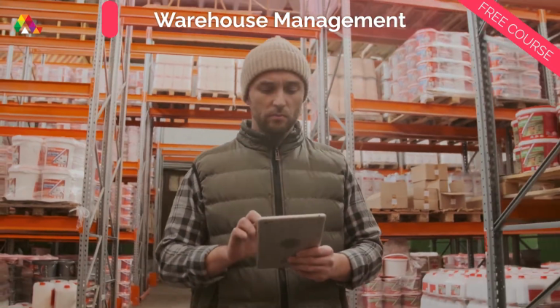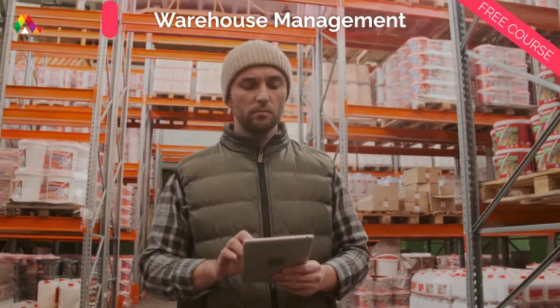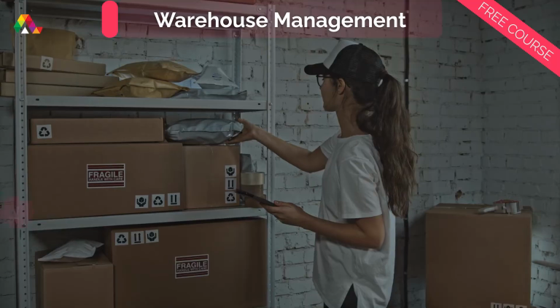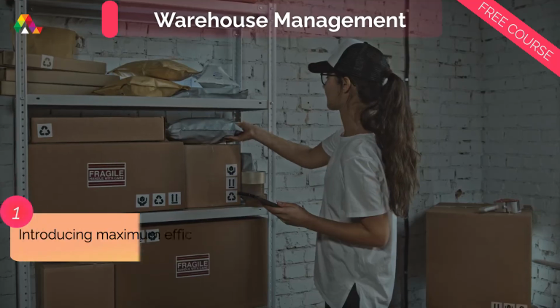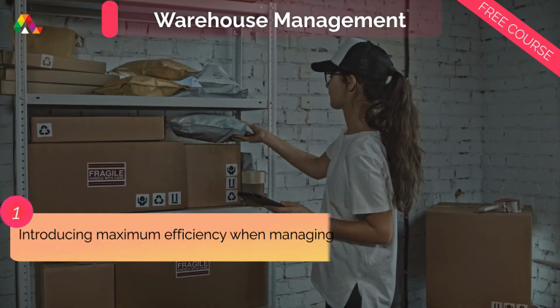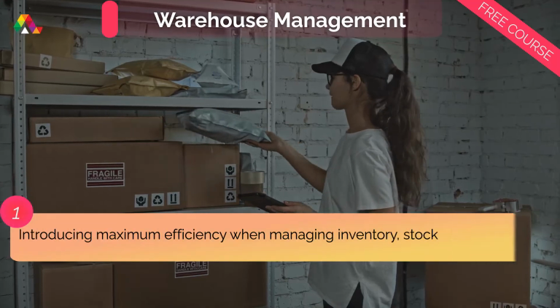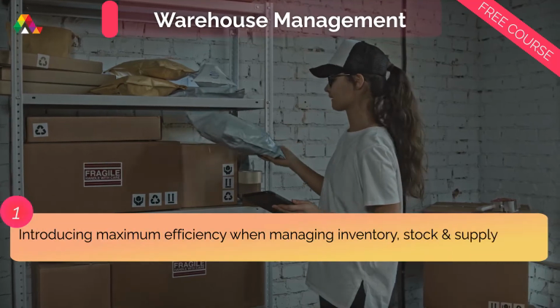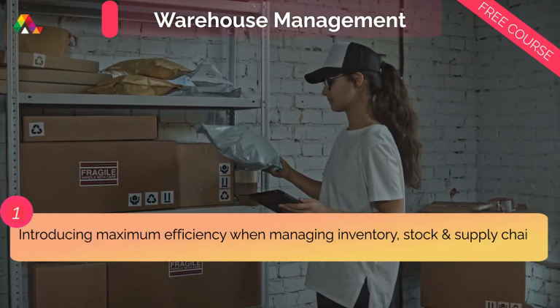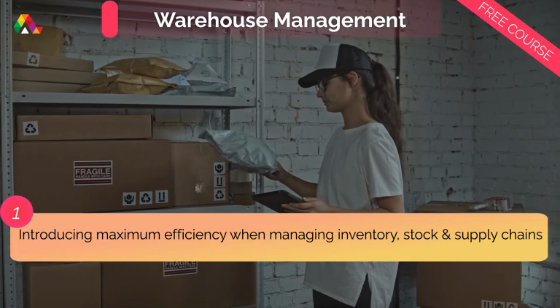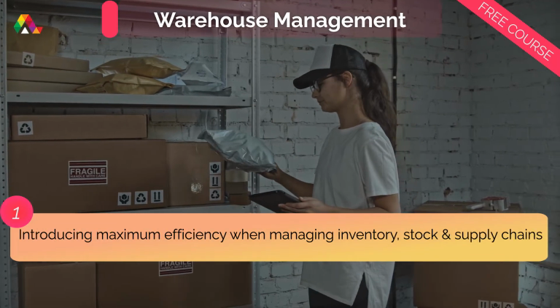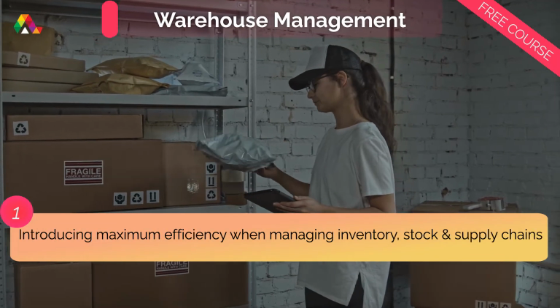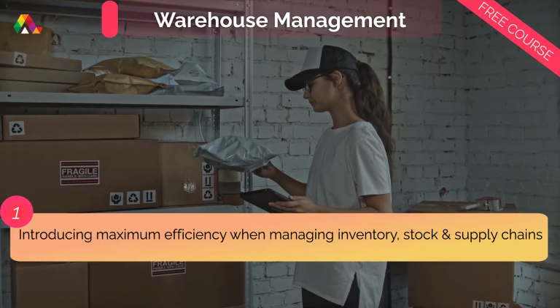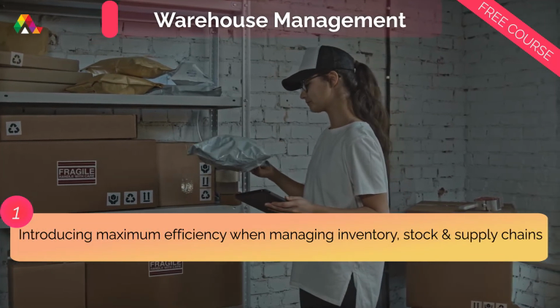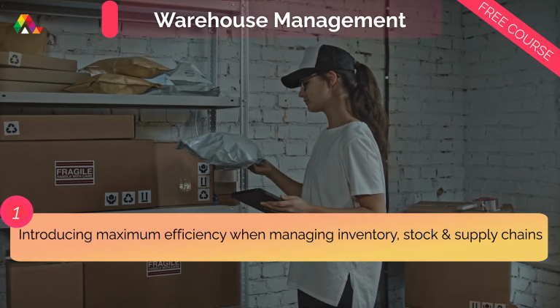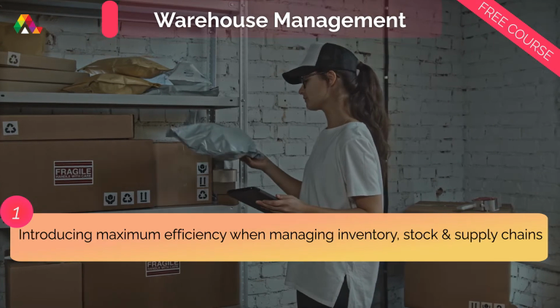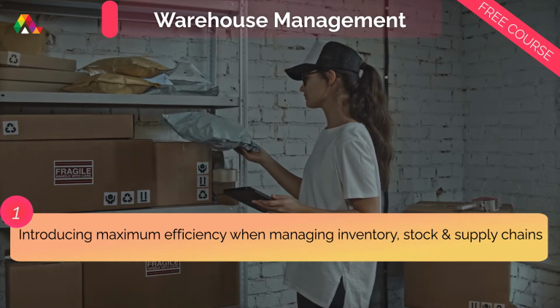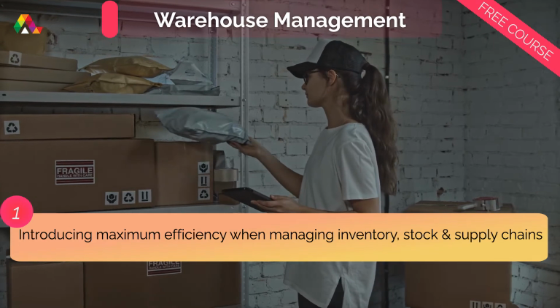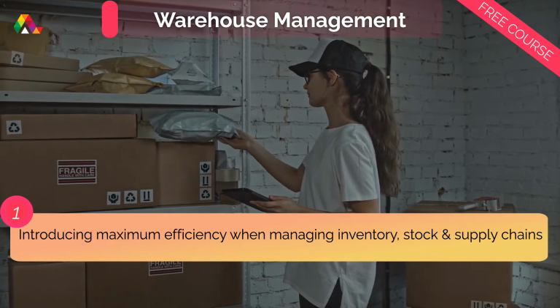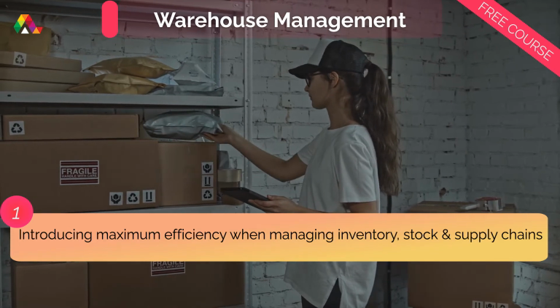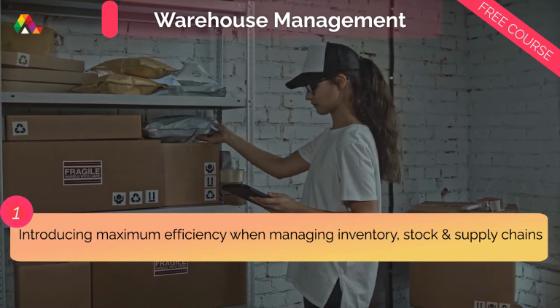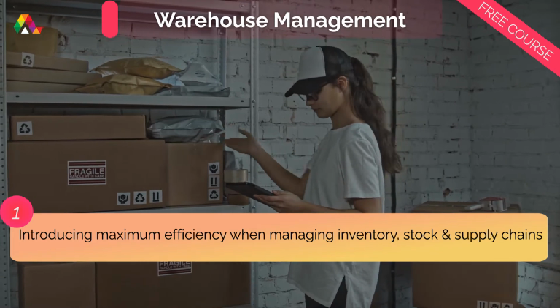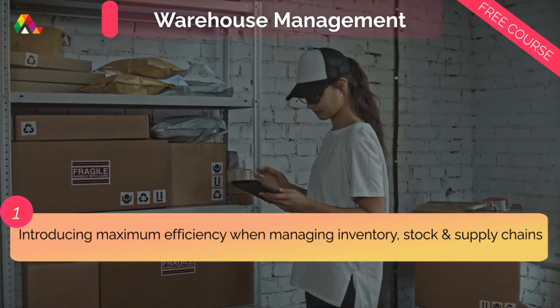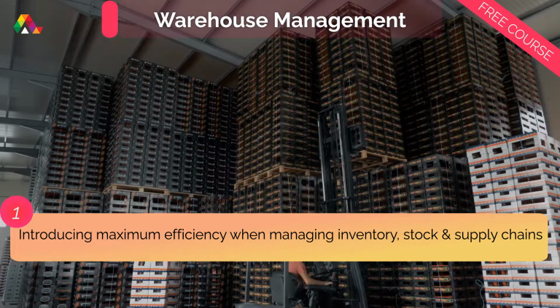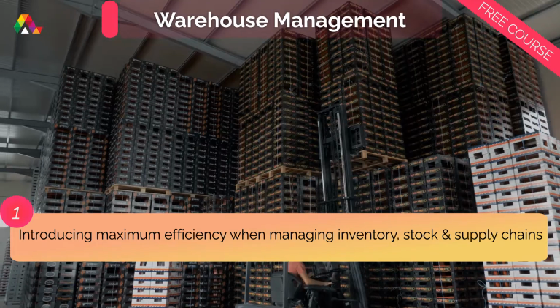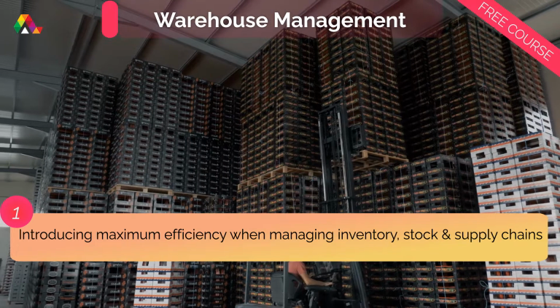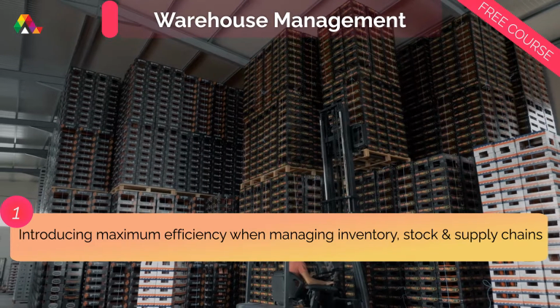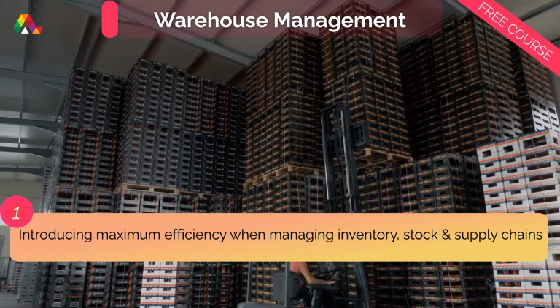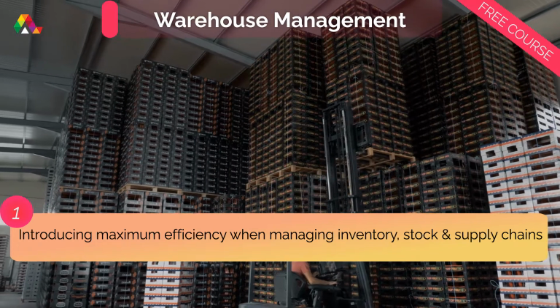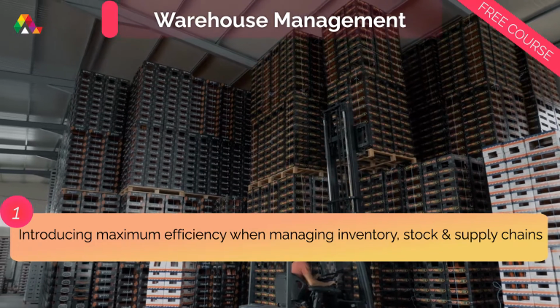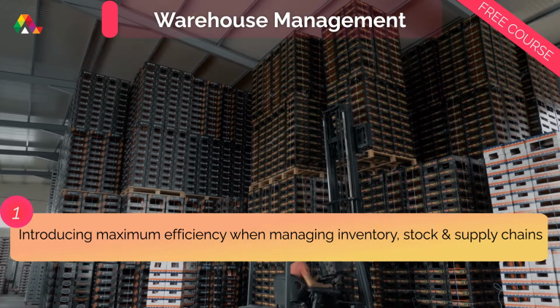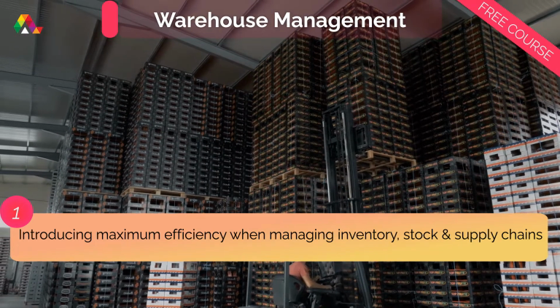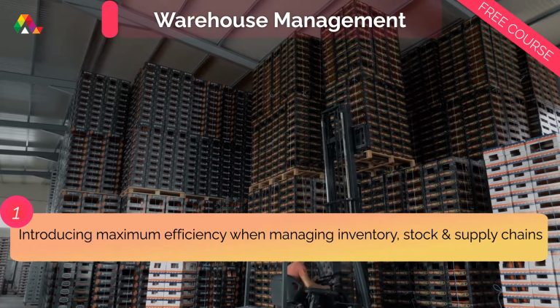In this course, you'll learn how to introduce maximum efficiency when managing inventory, stock, and supply chains when in a warehouse.